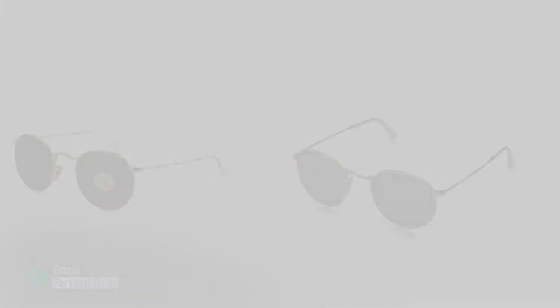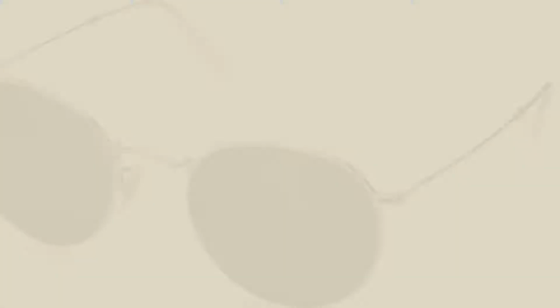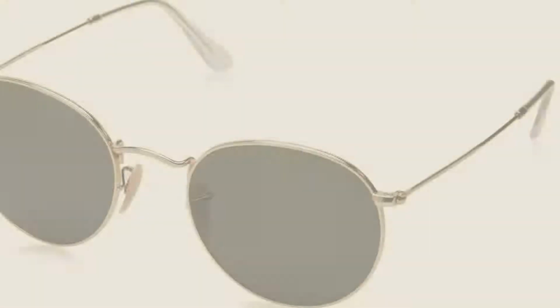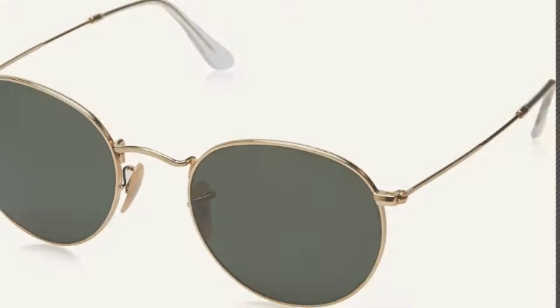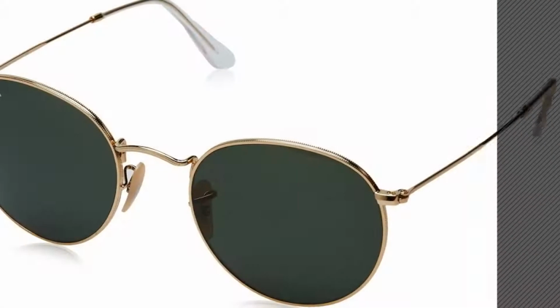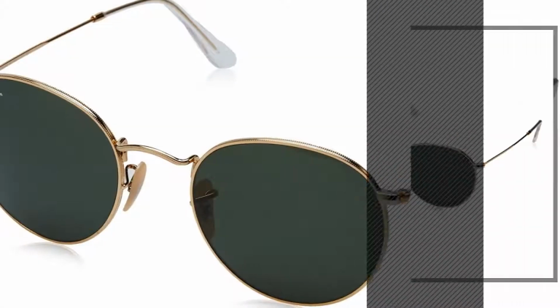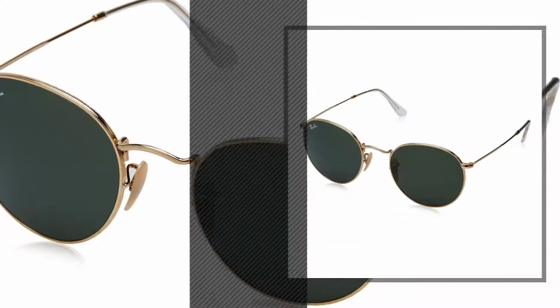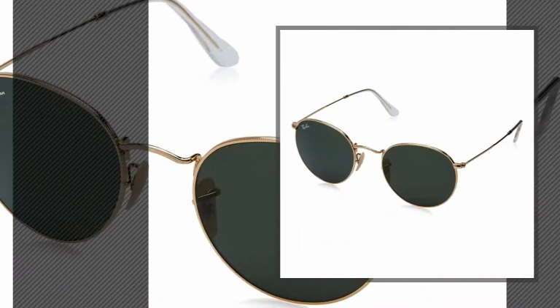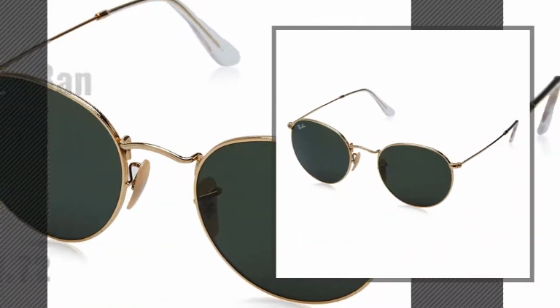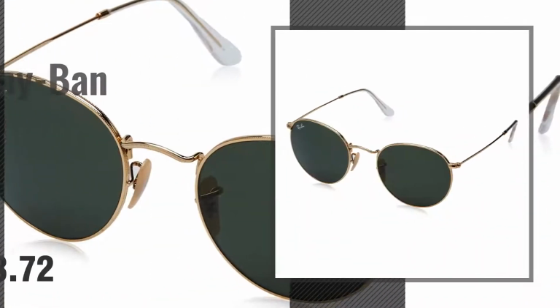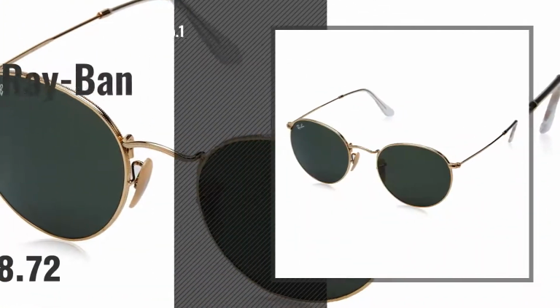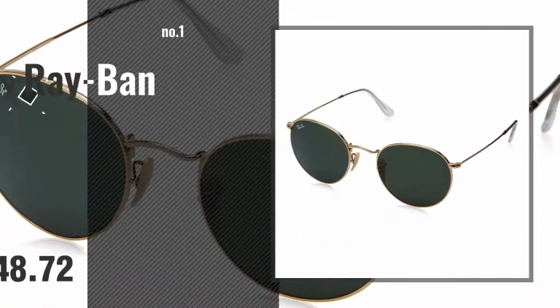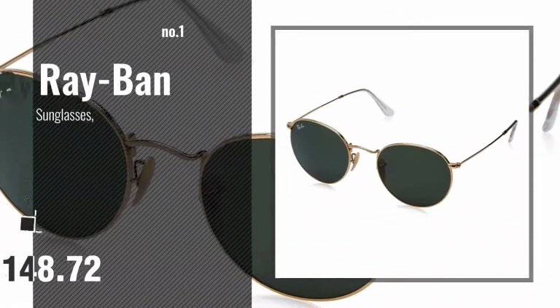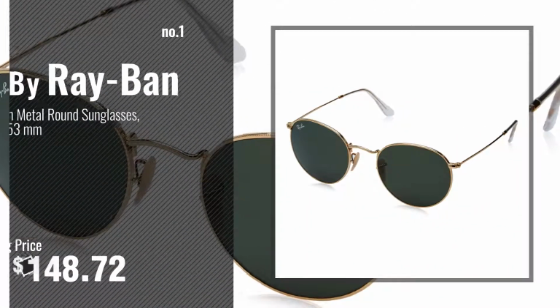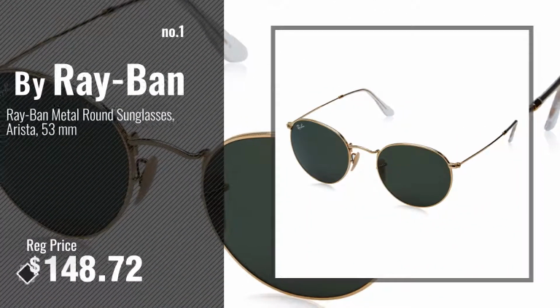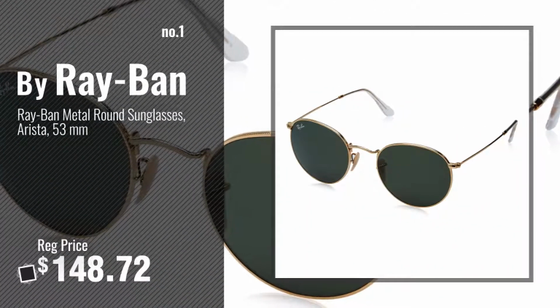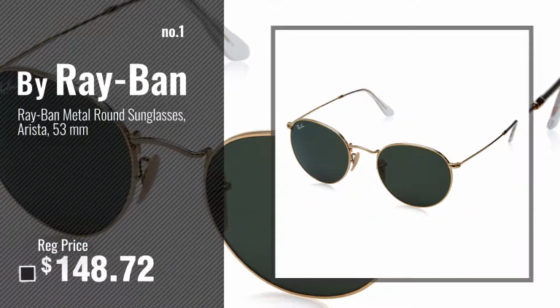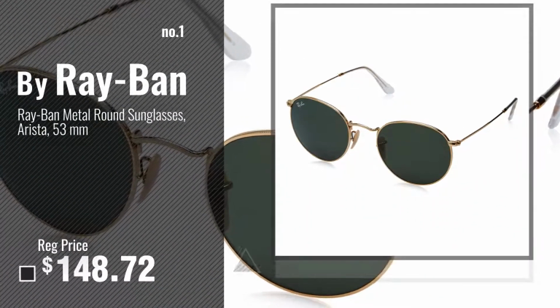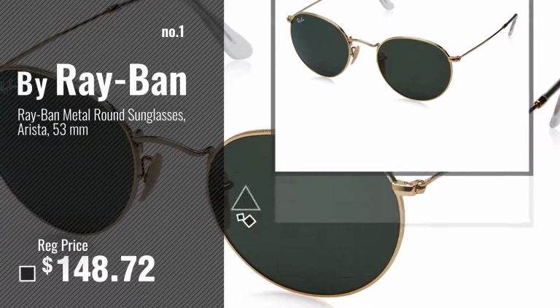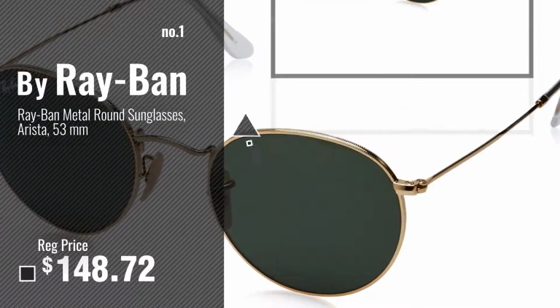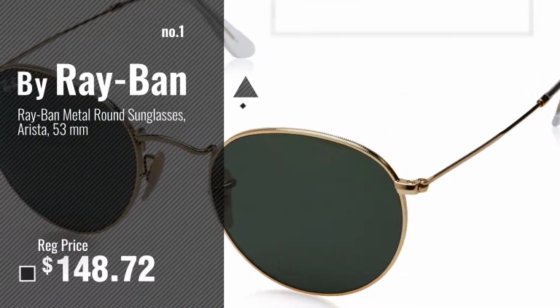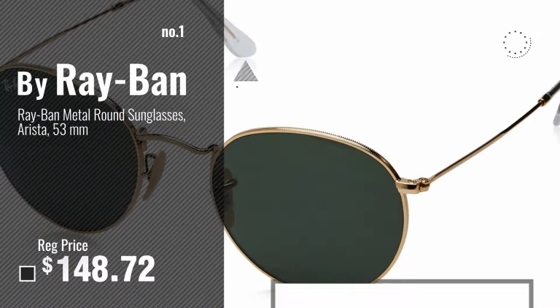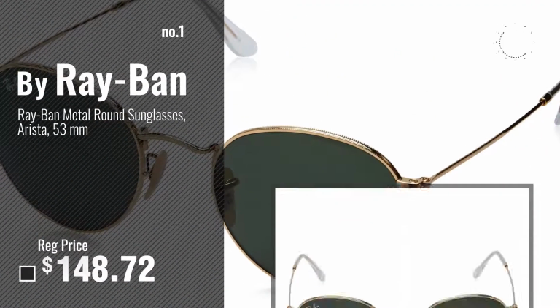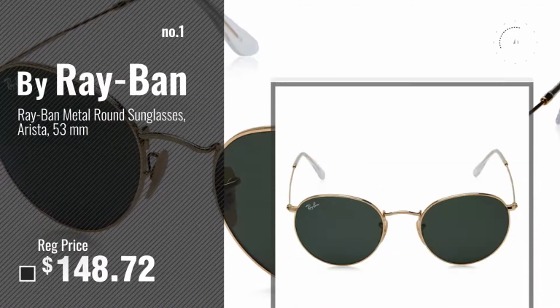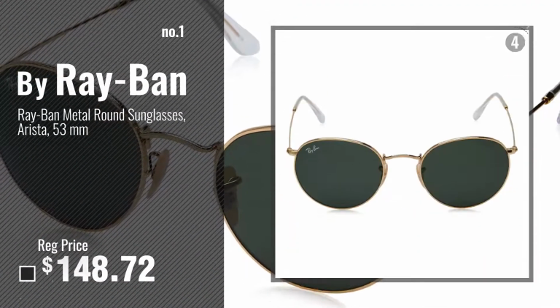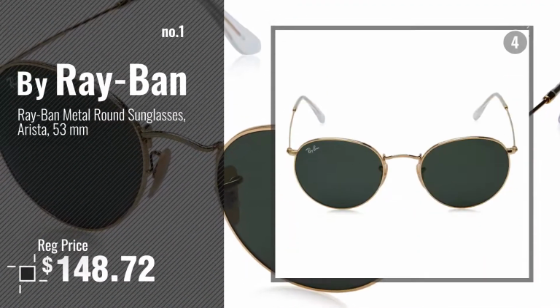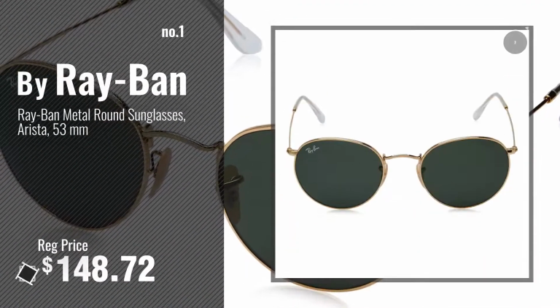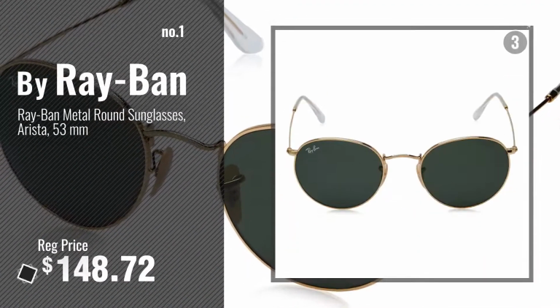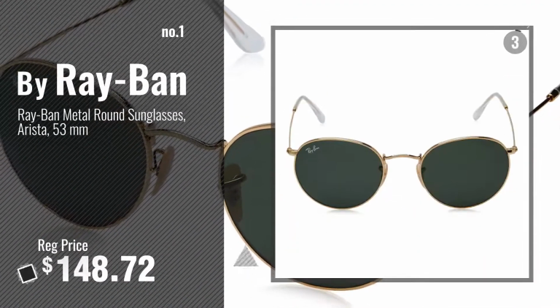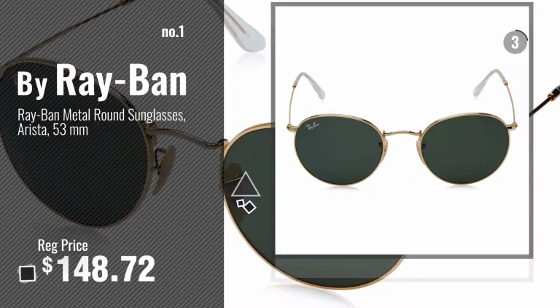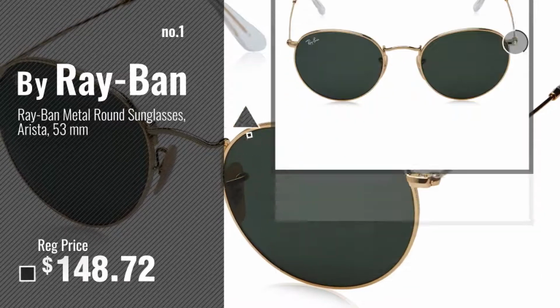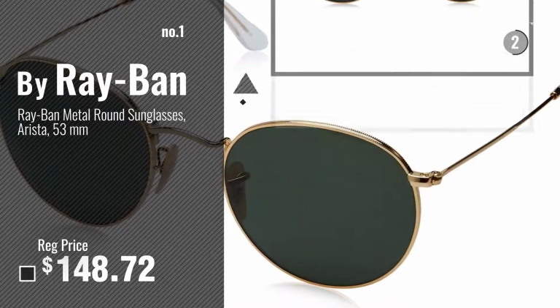Number 1 — most popular by Ray-Ban. Watch this video and choose your favorite.